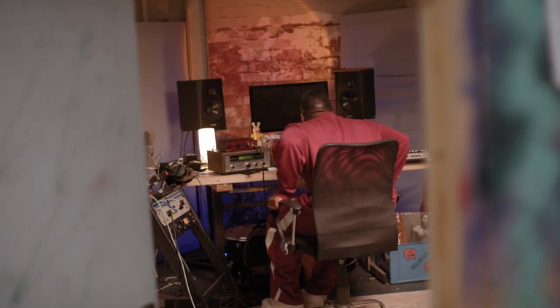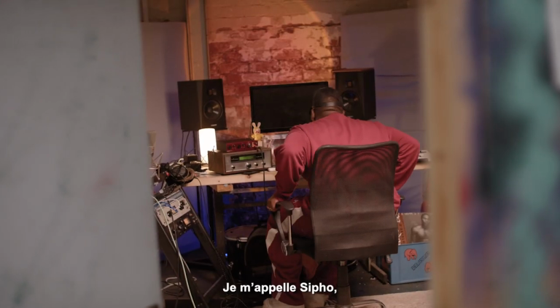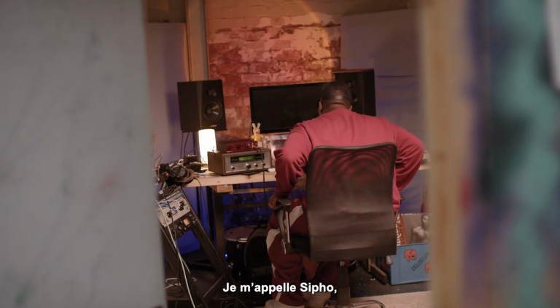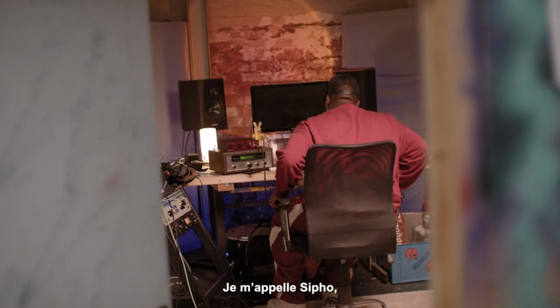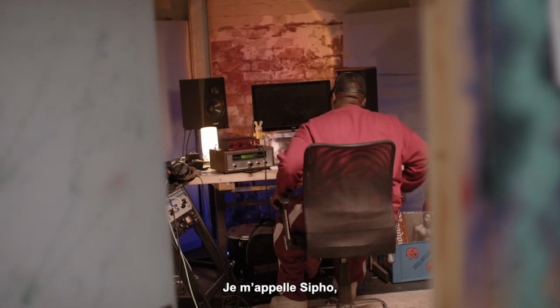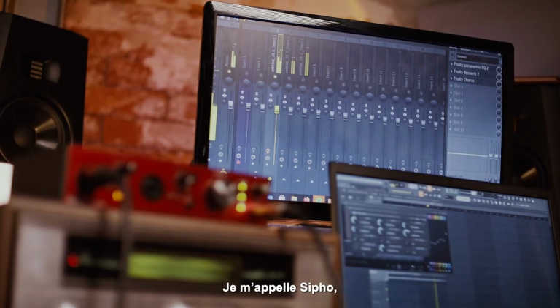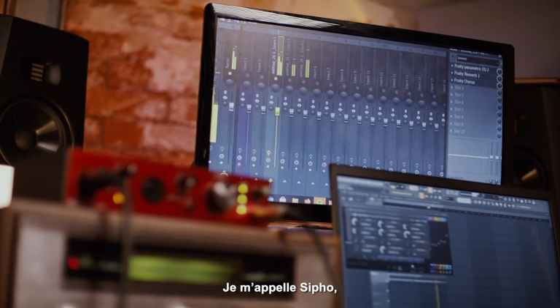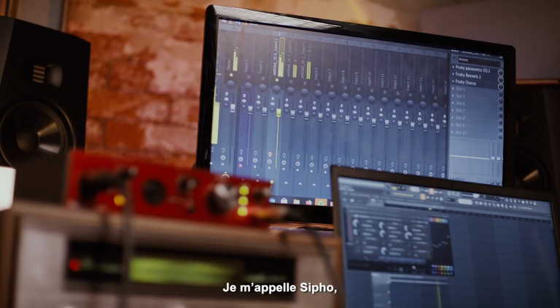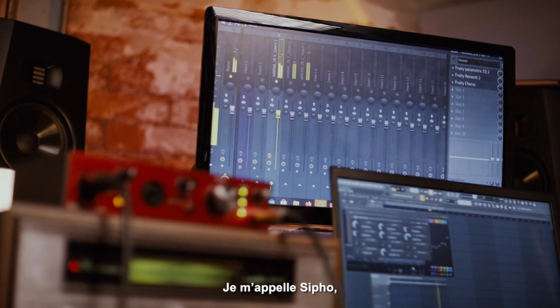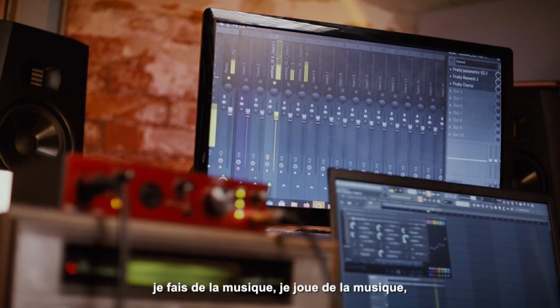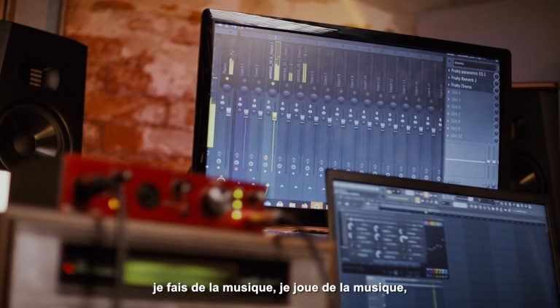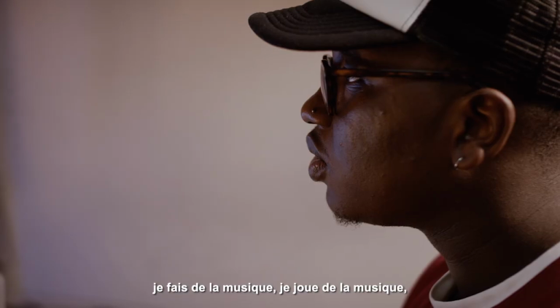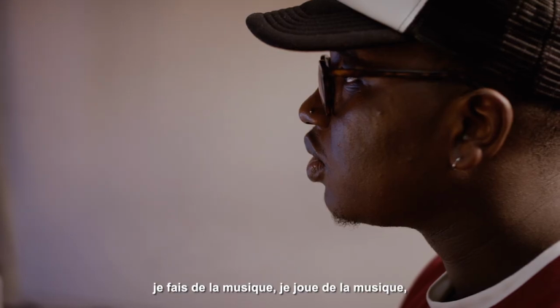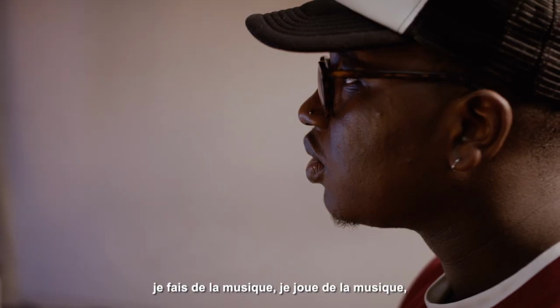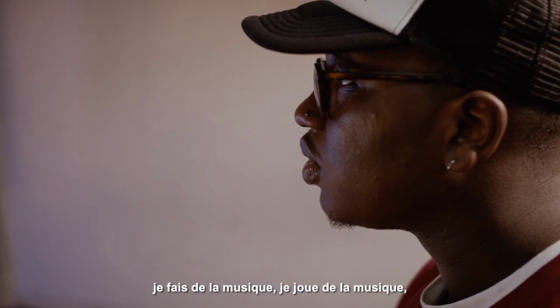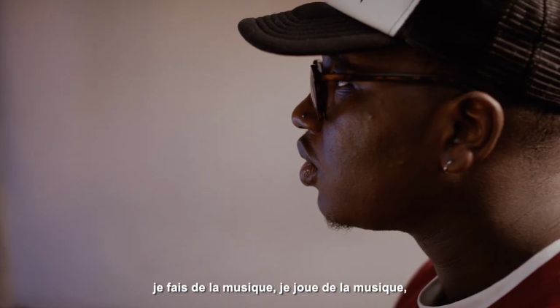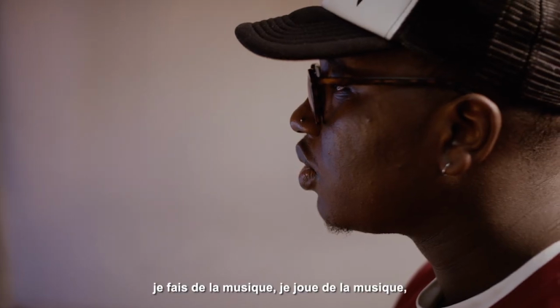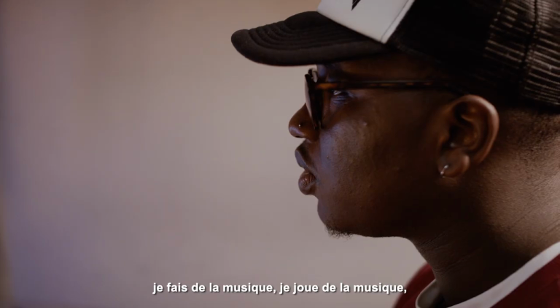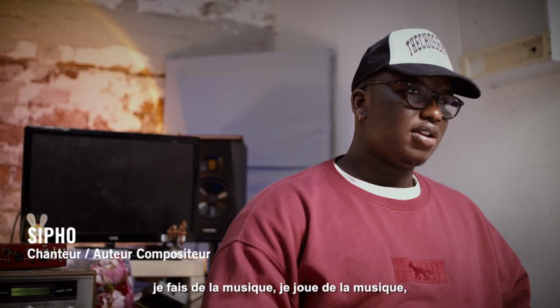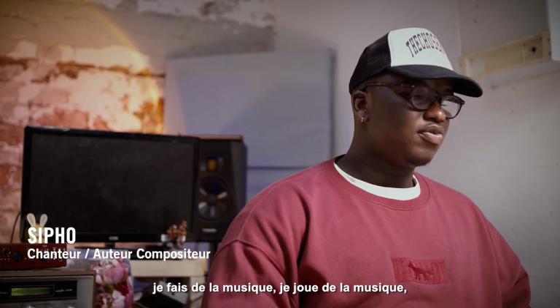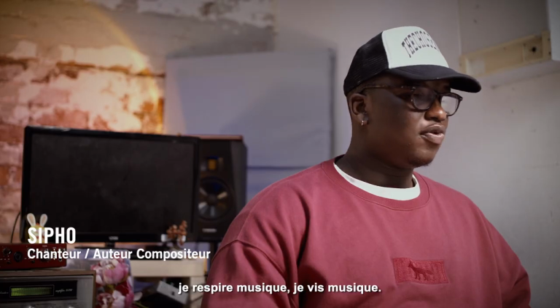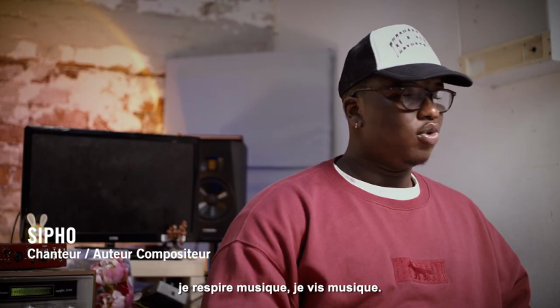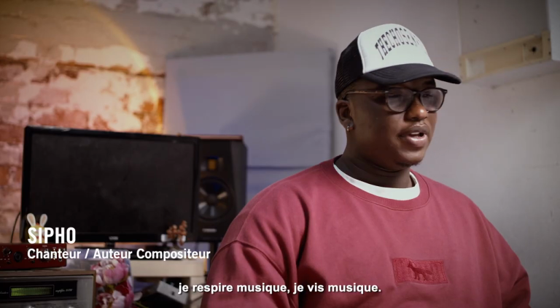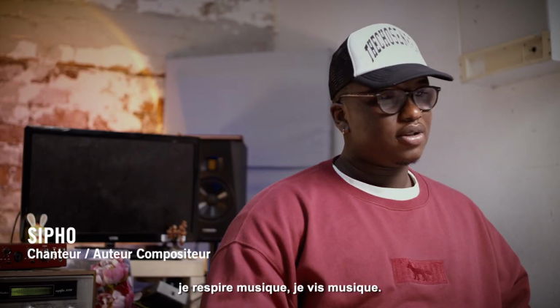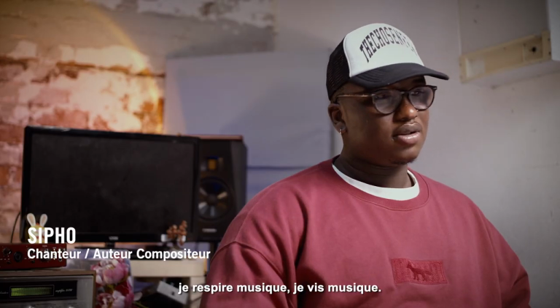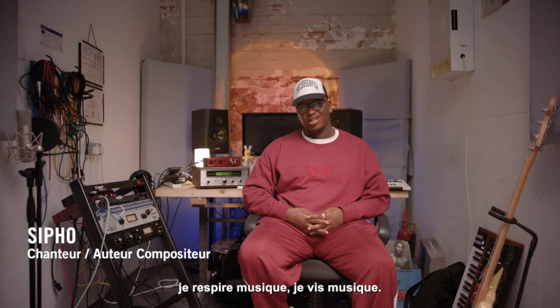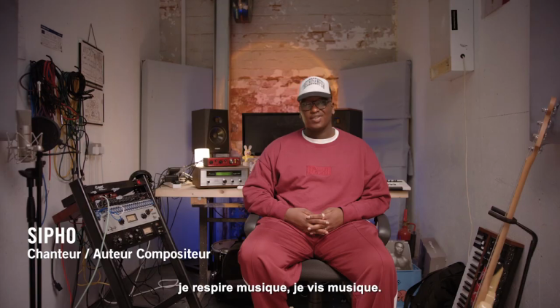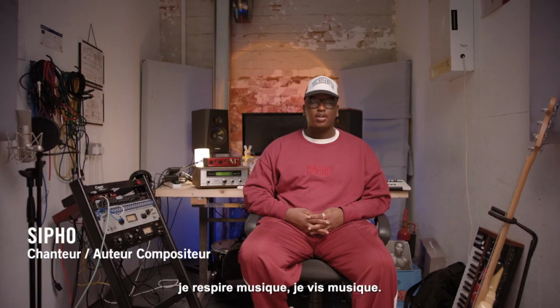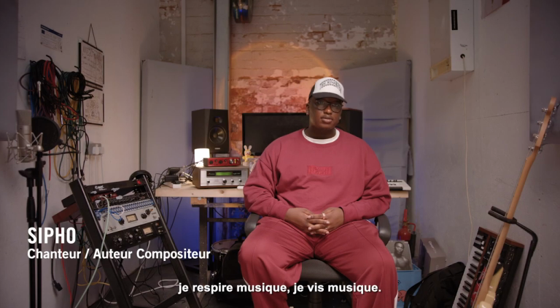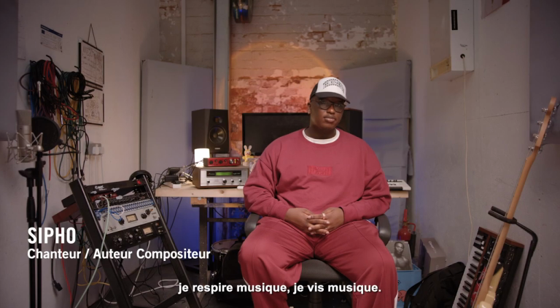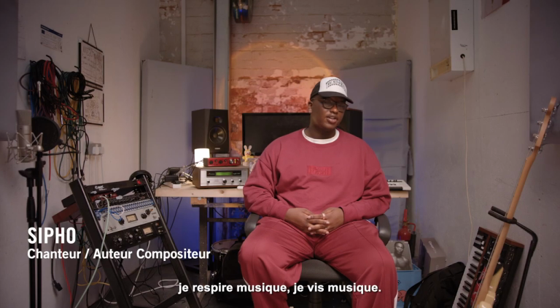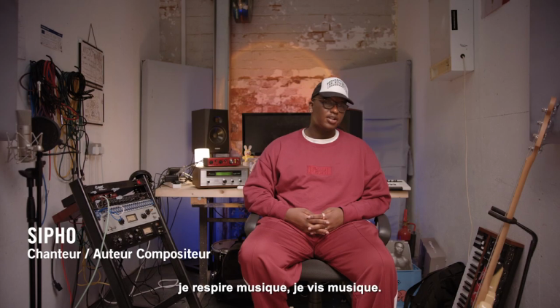I am Sipo. I make music, write it, perform it, live it, breathe it.